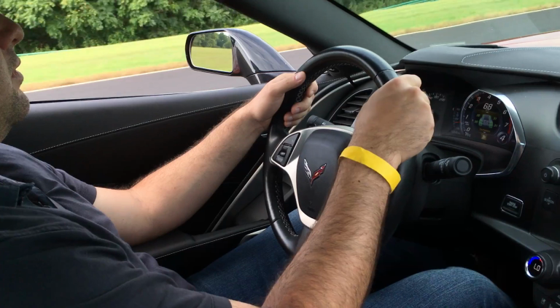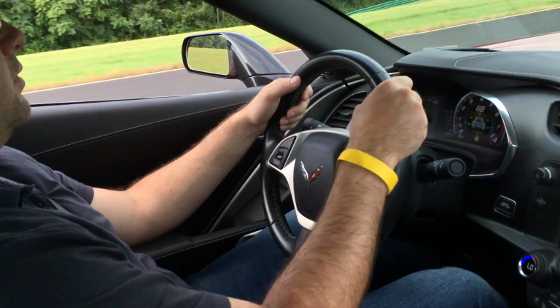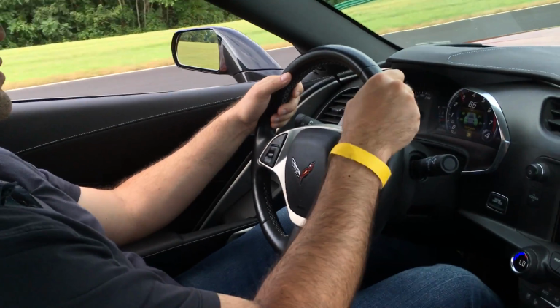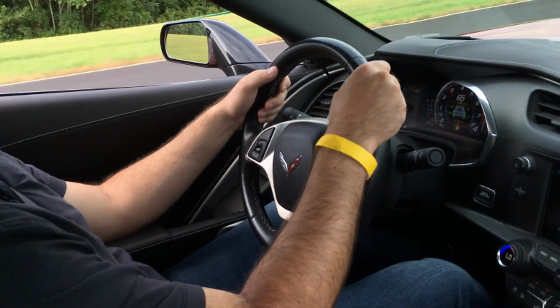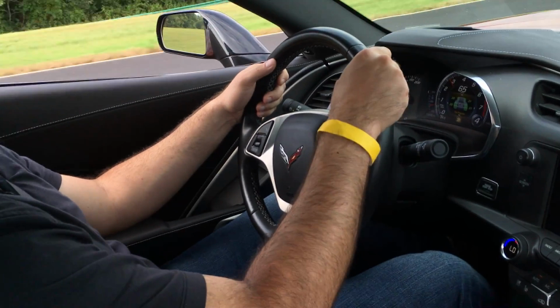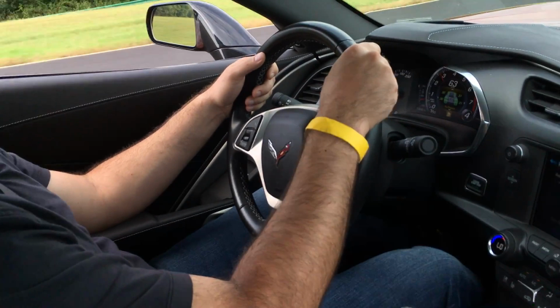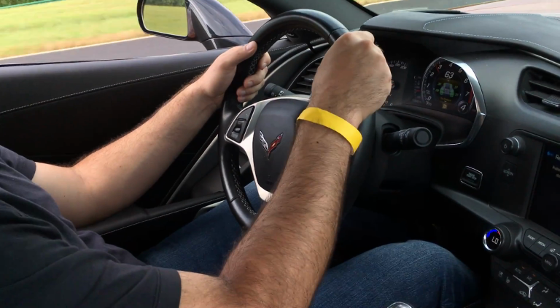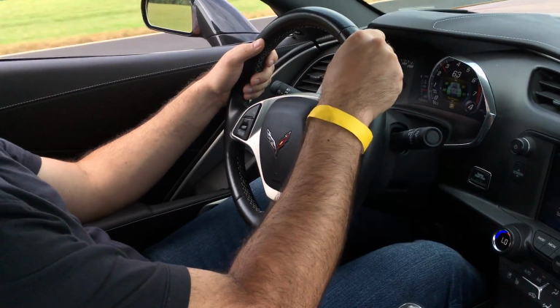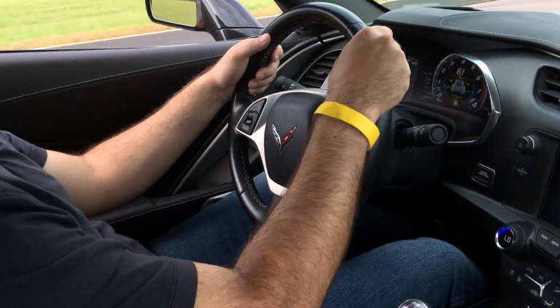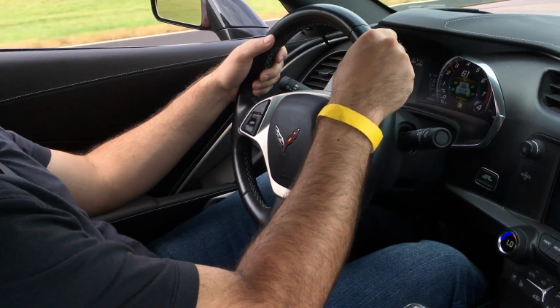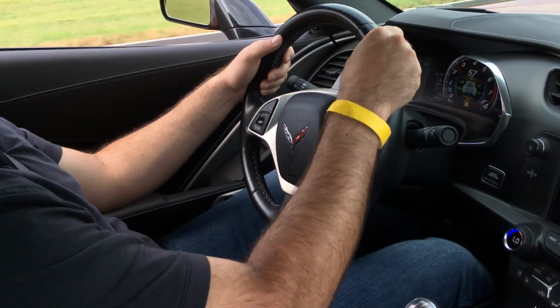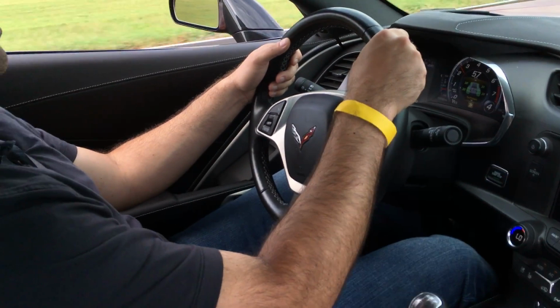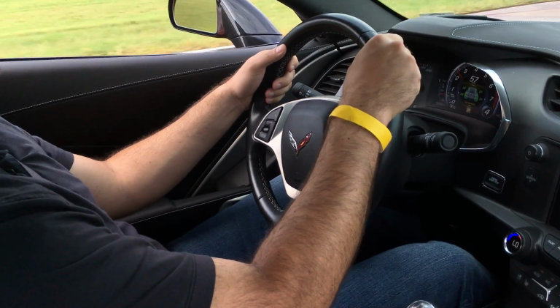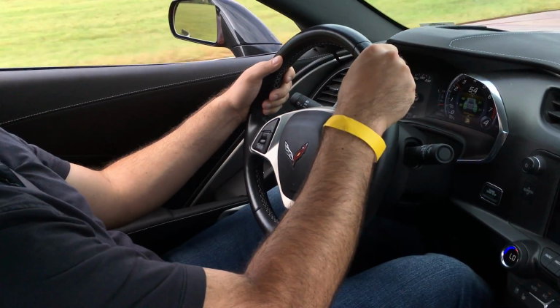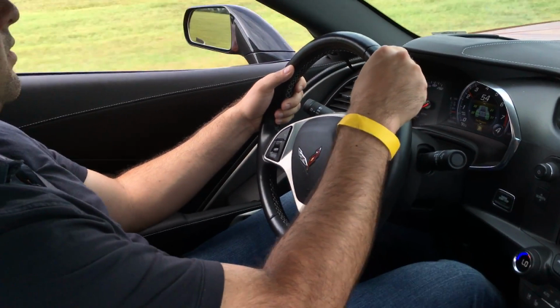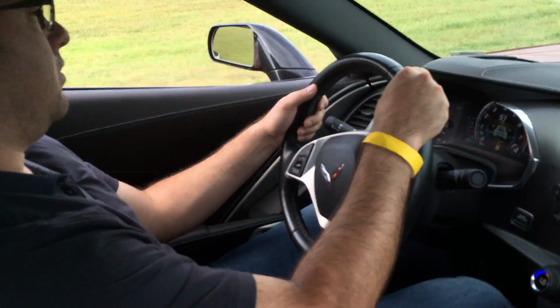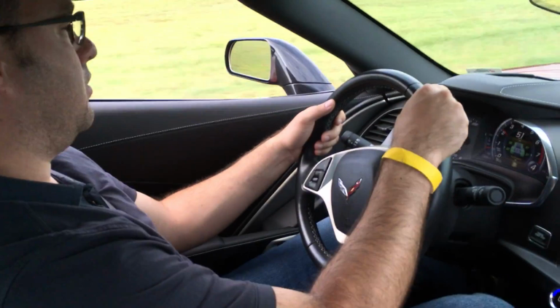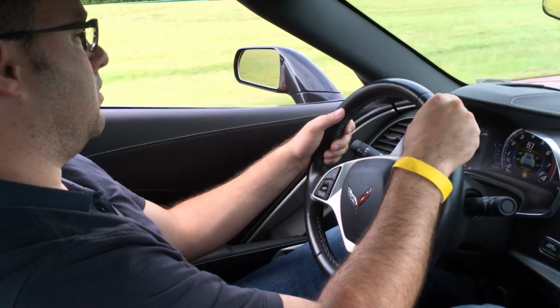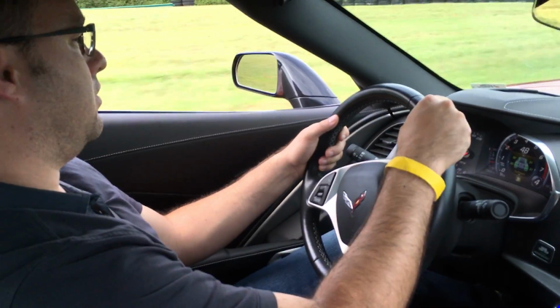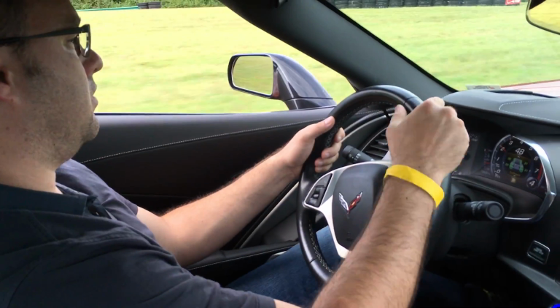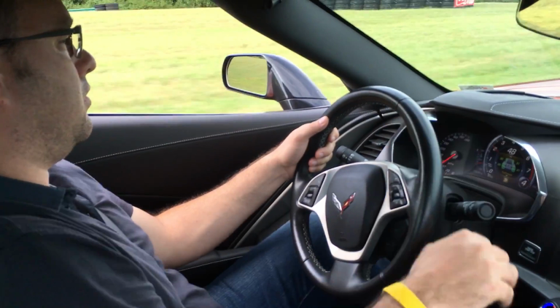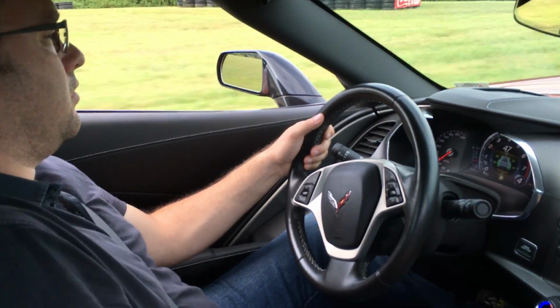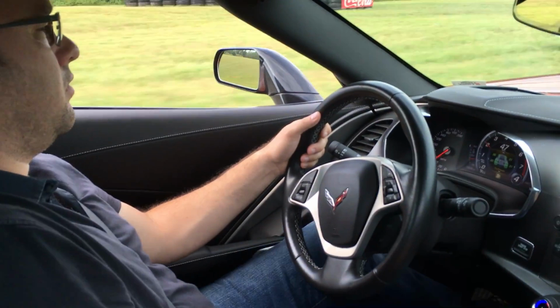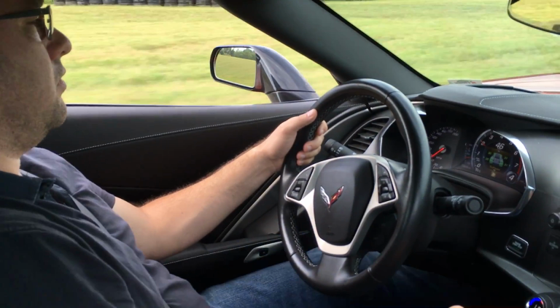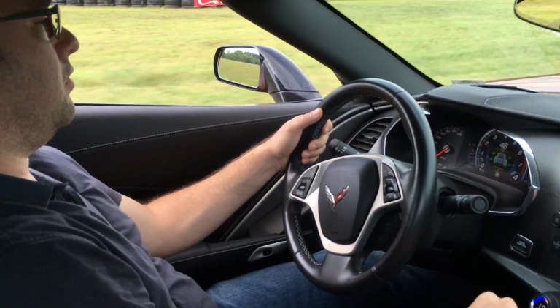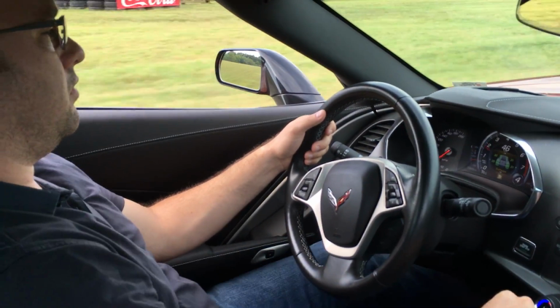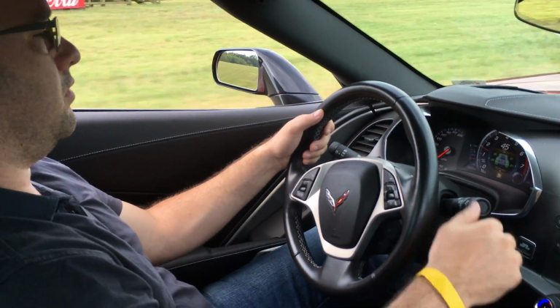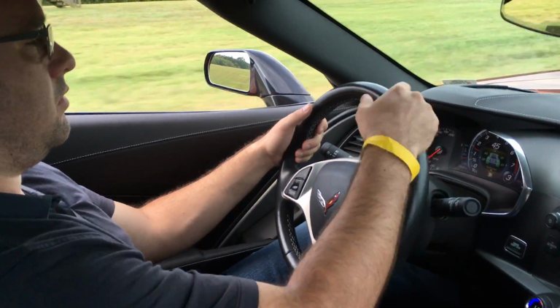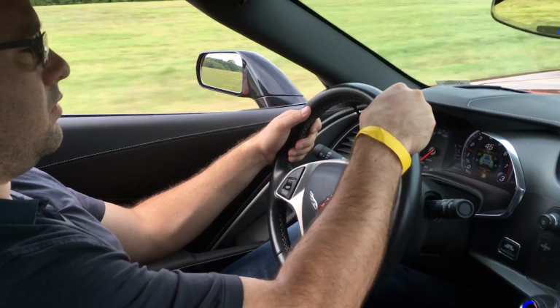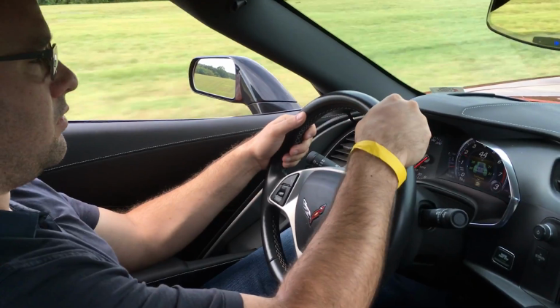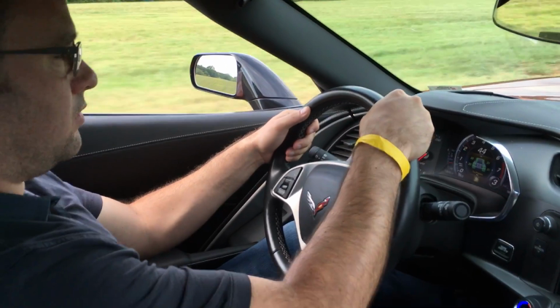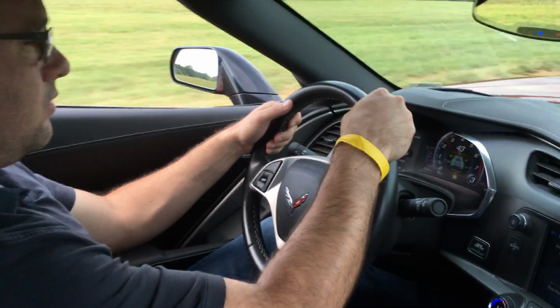Brake, brake, brake here. A little more brake. Very good. Downshift to third. Nicely done.